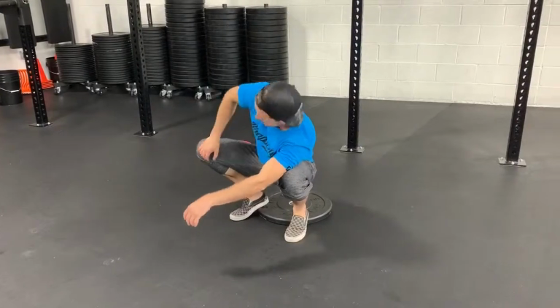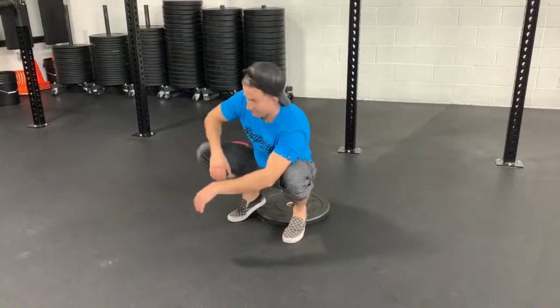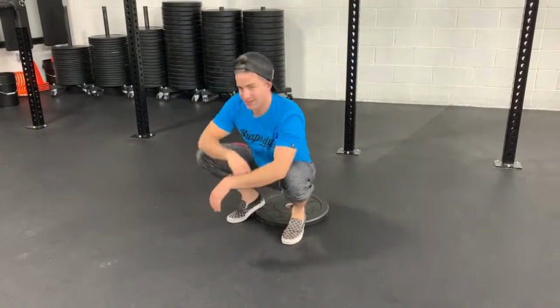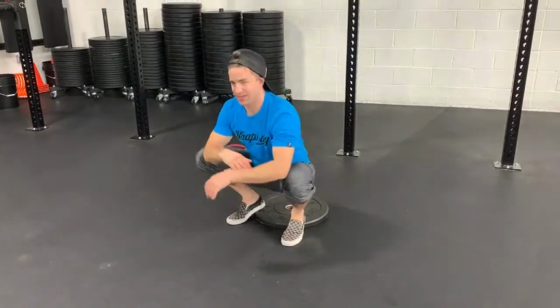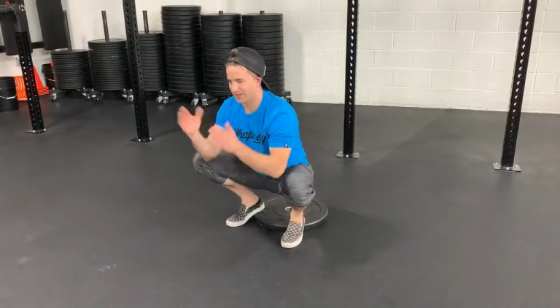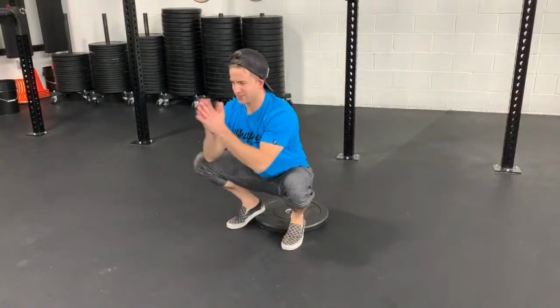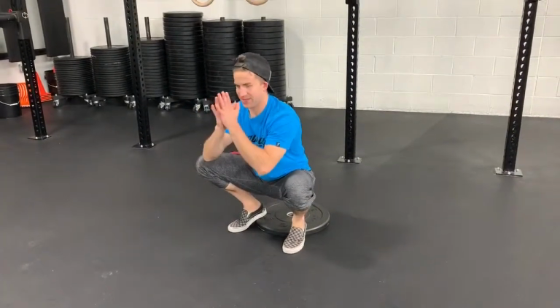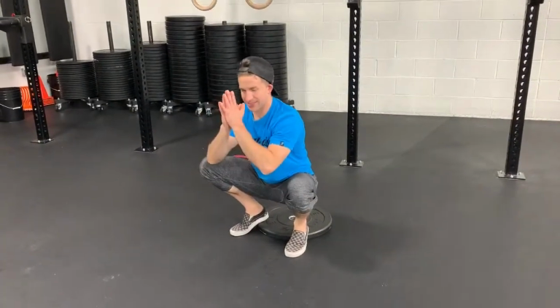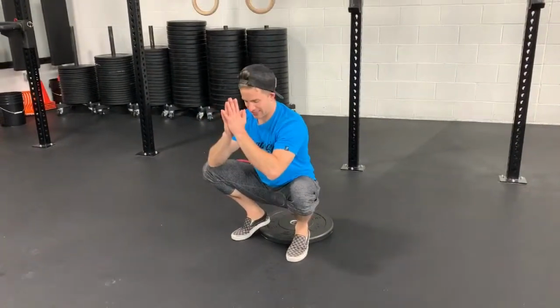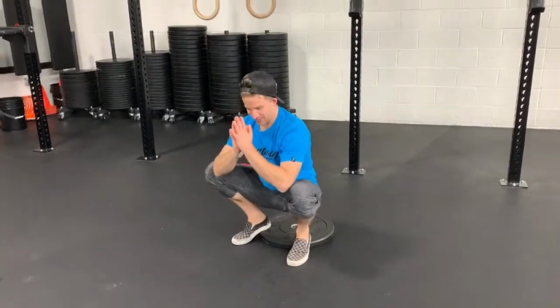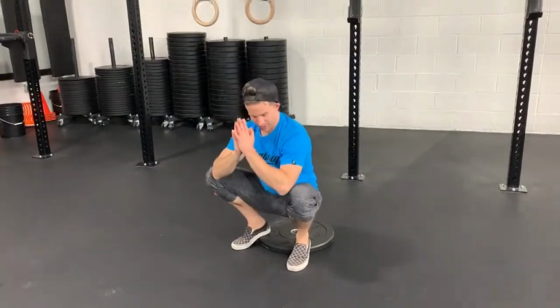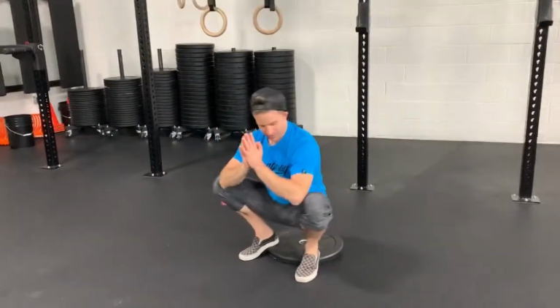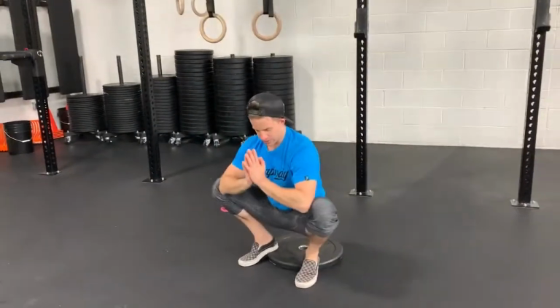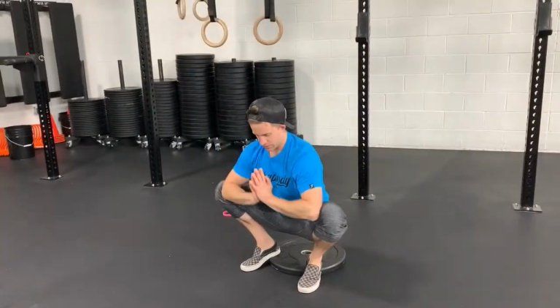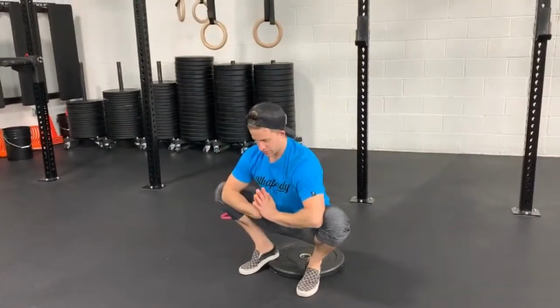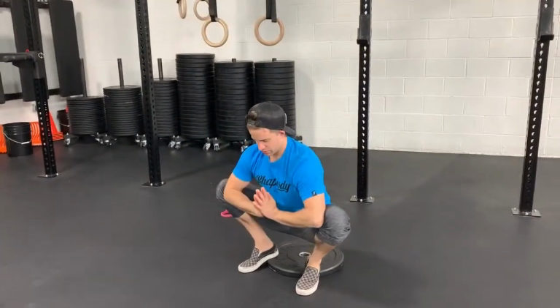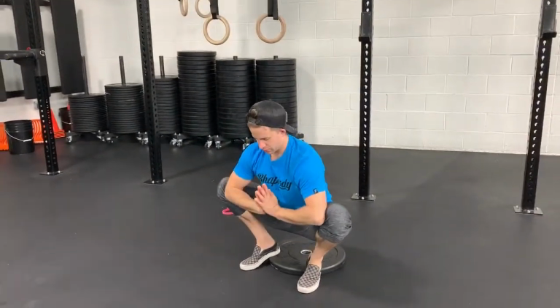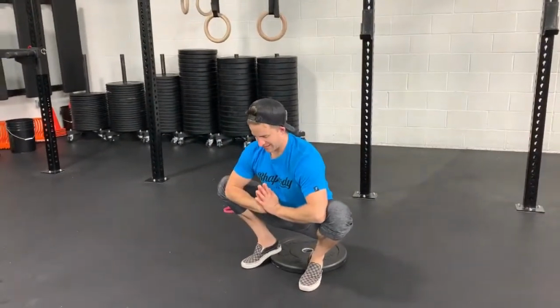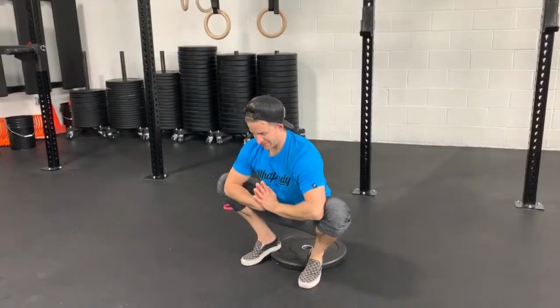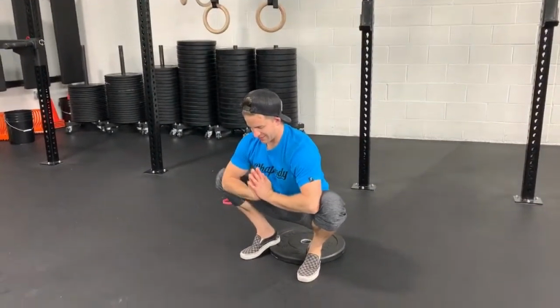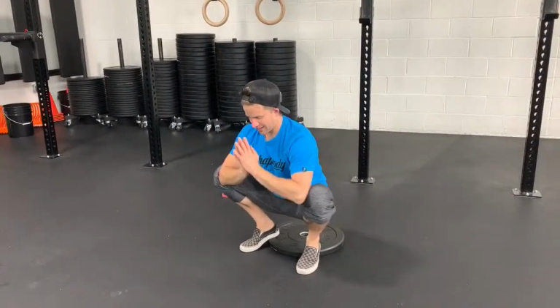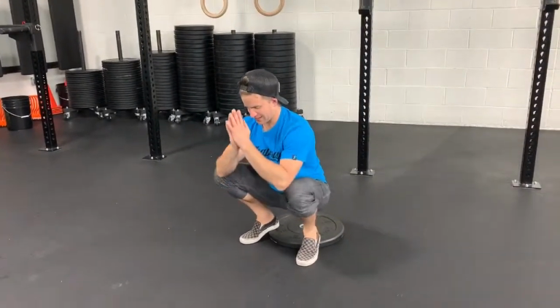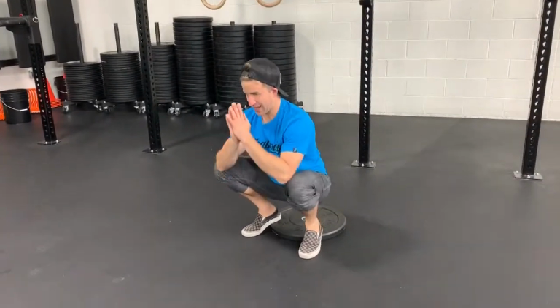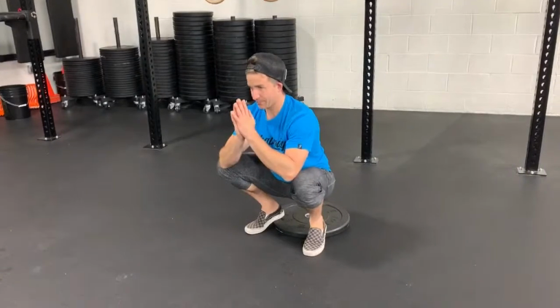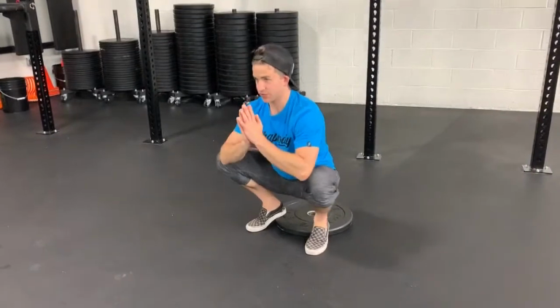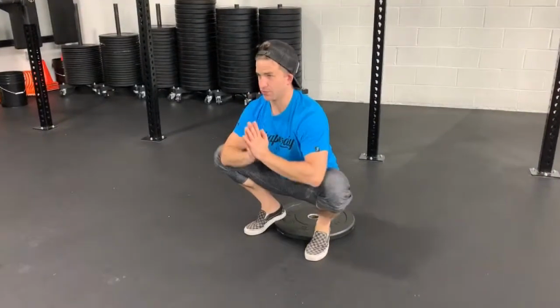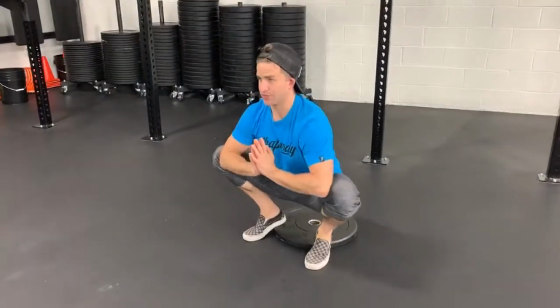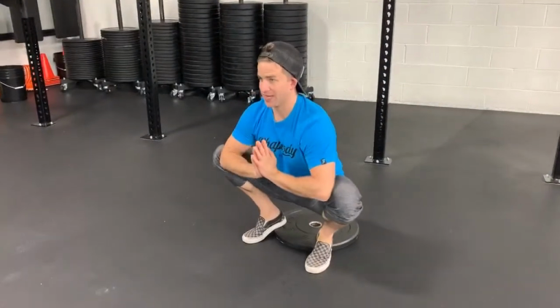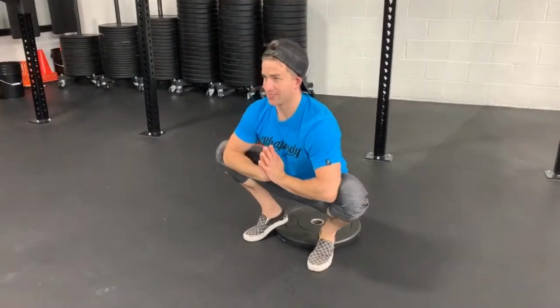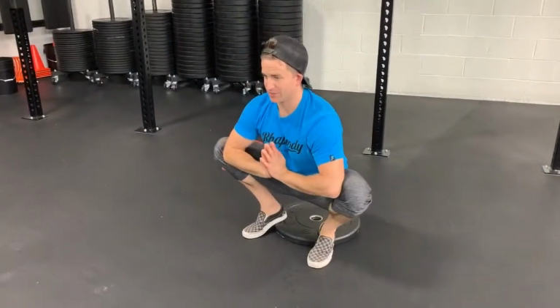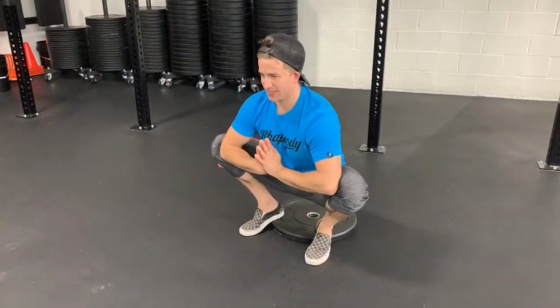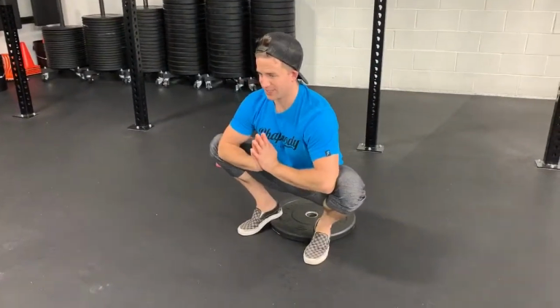After ten on each side, bring hands together and drive the knees down. We'll do ten simultaneously like that.